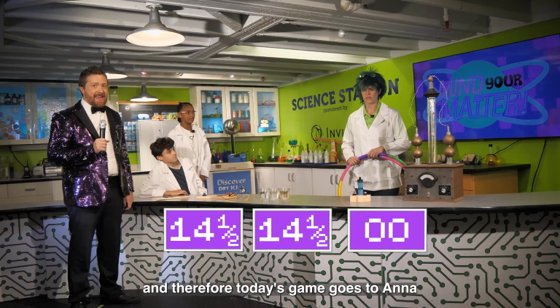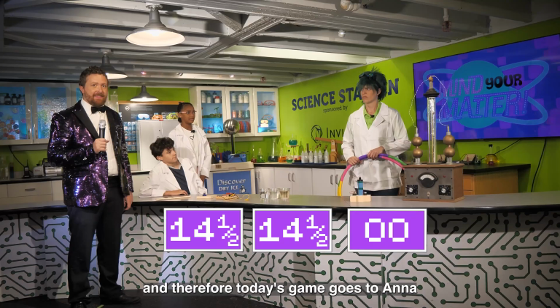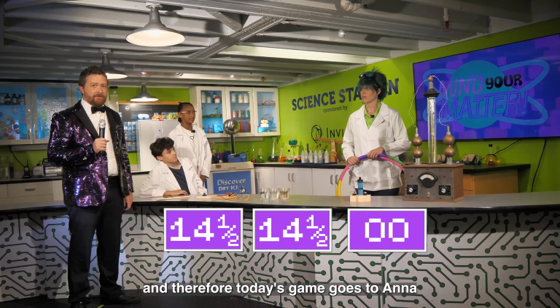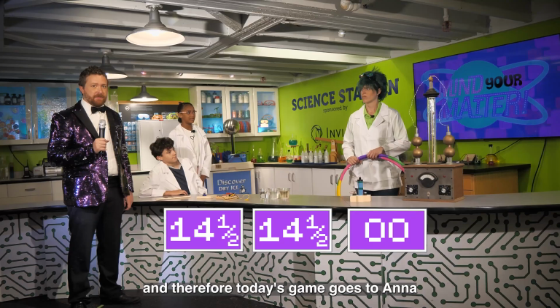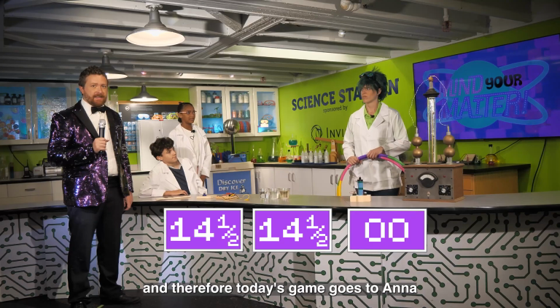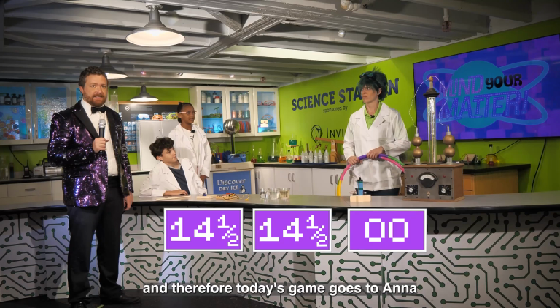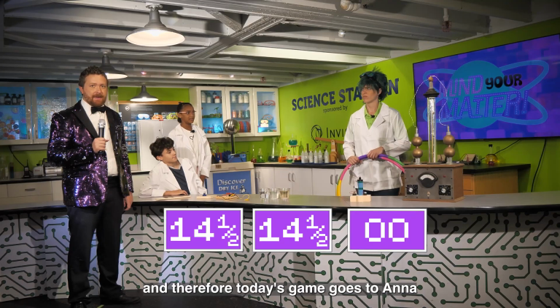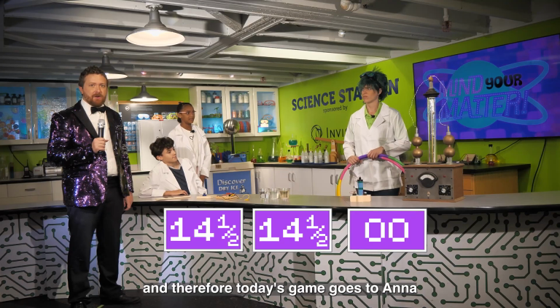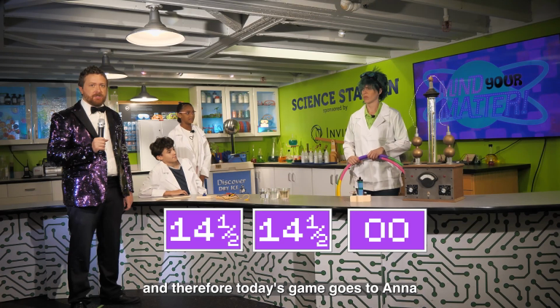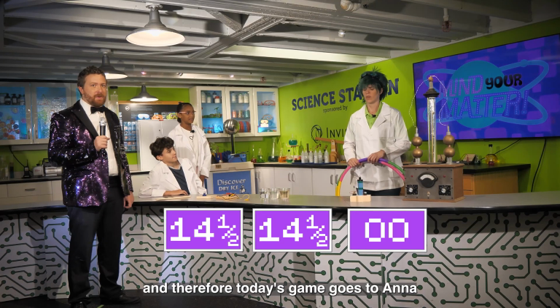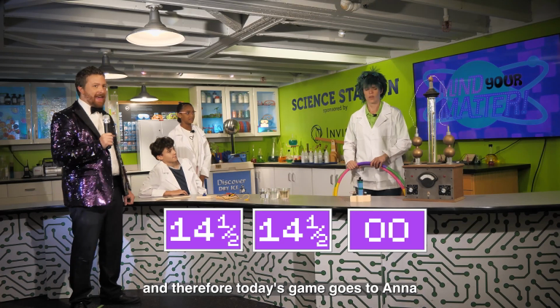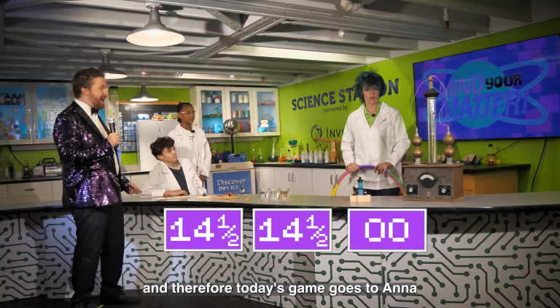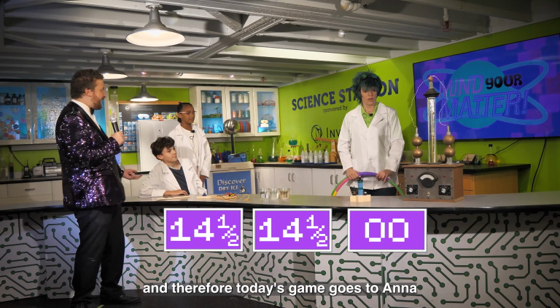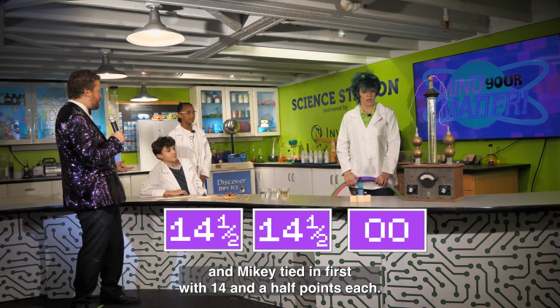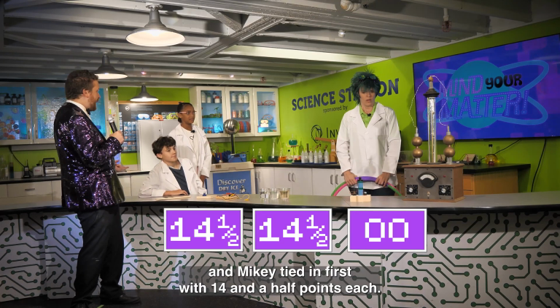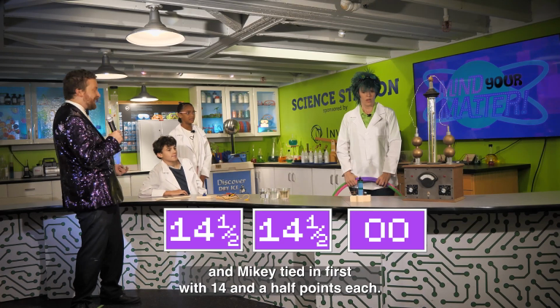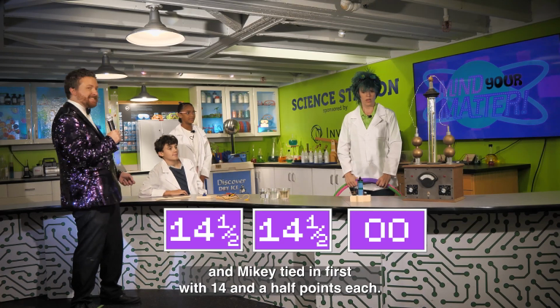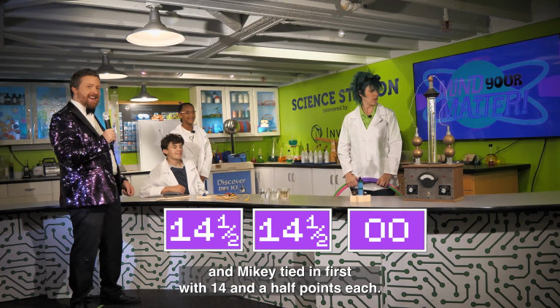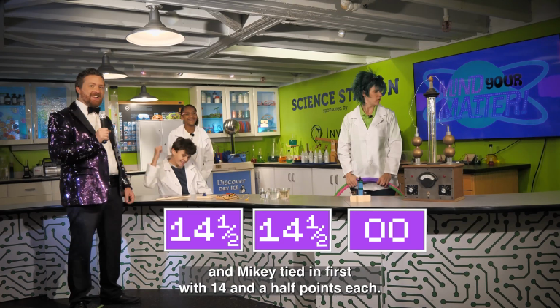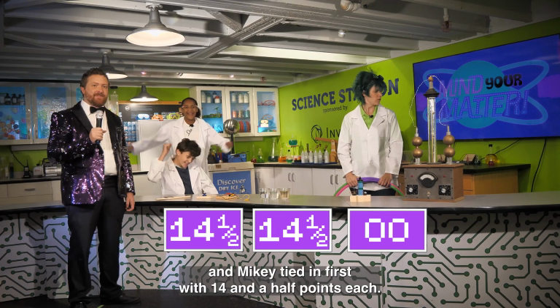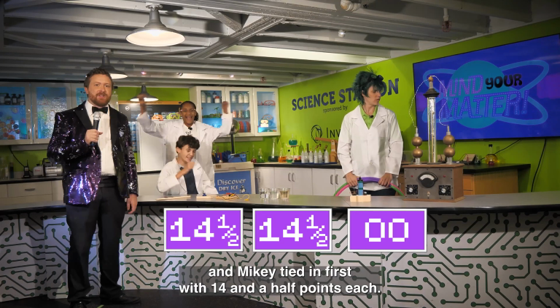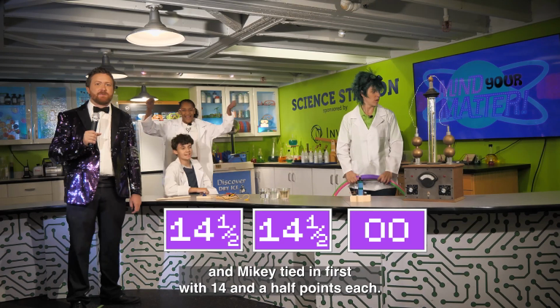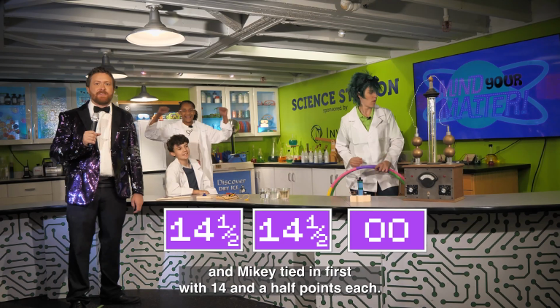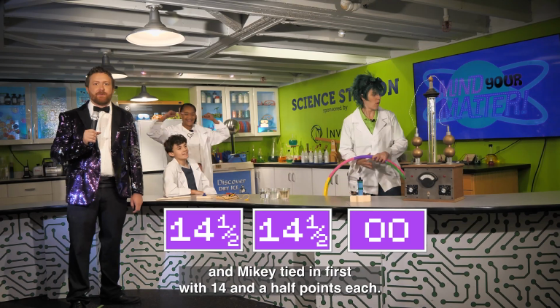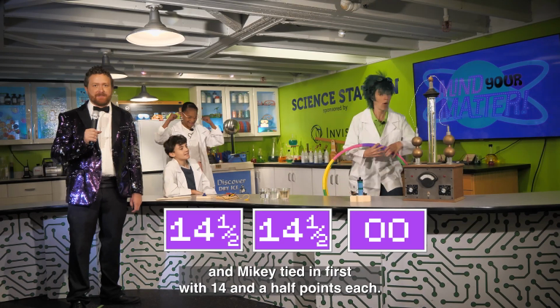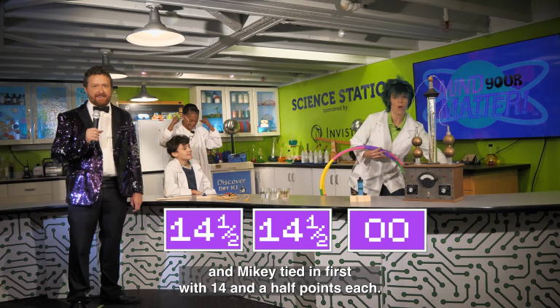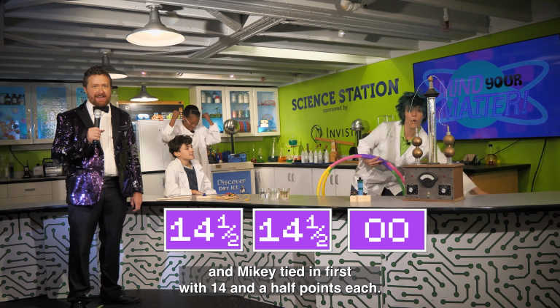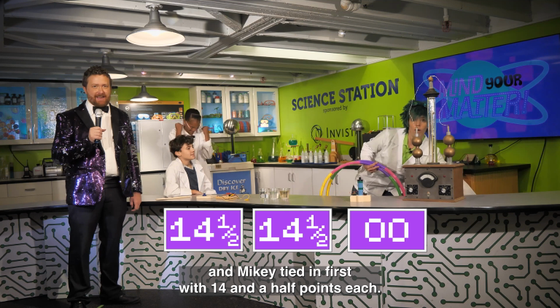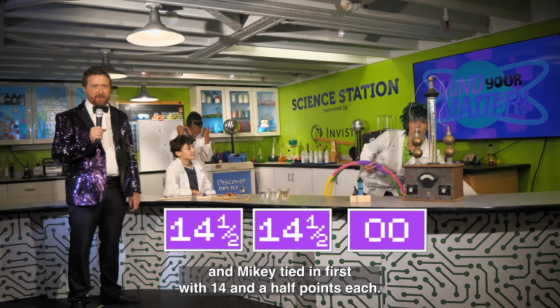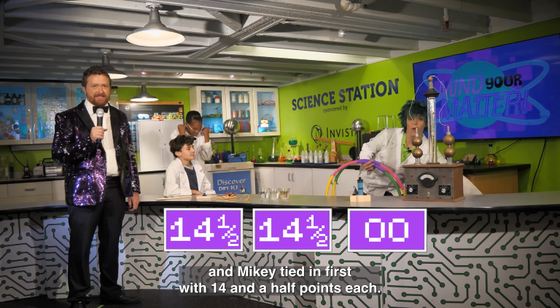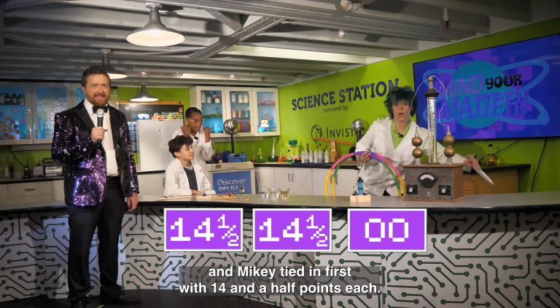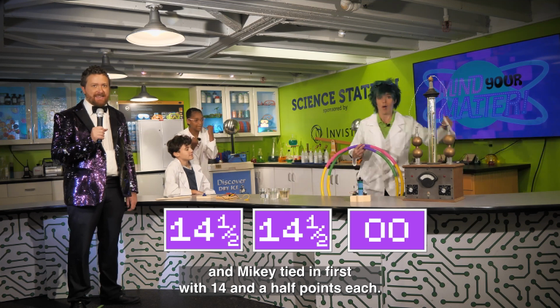And therefore, today's game goes to Anna and Mikey, tied in first with 14.5 points each. Thank you for joining us, and we'll see you next time on Mind Your Matter.